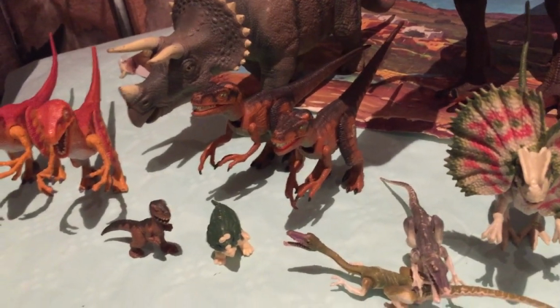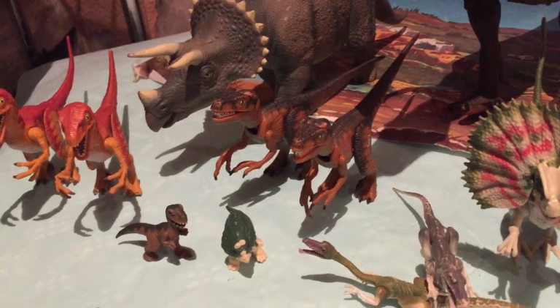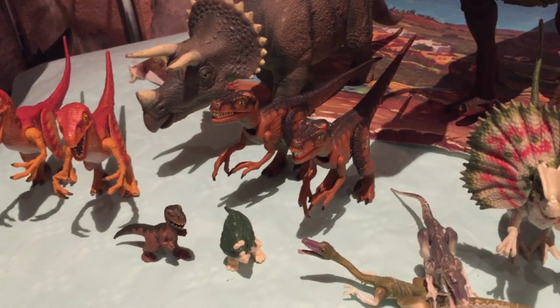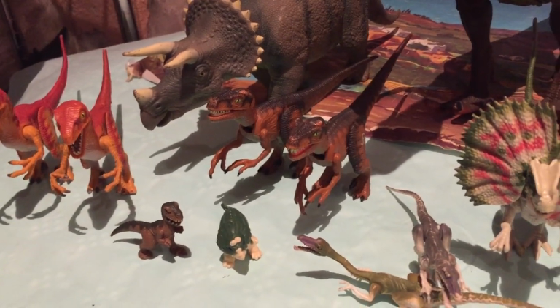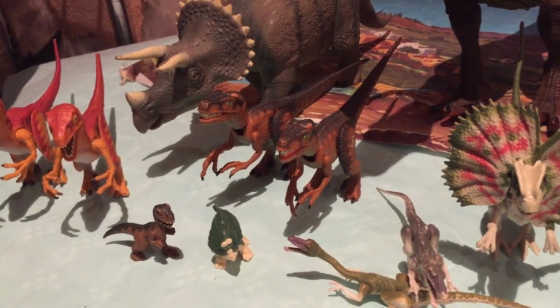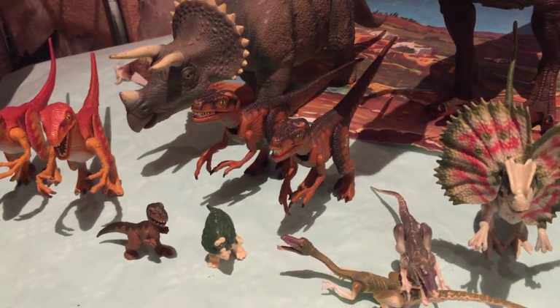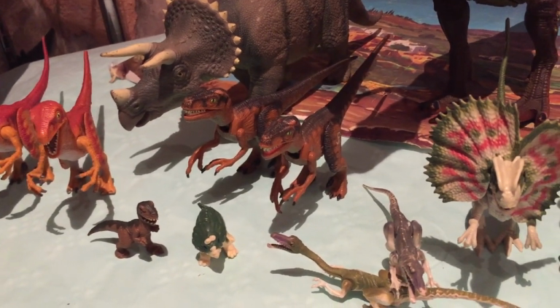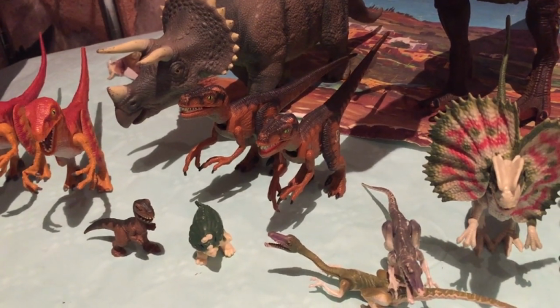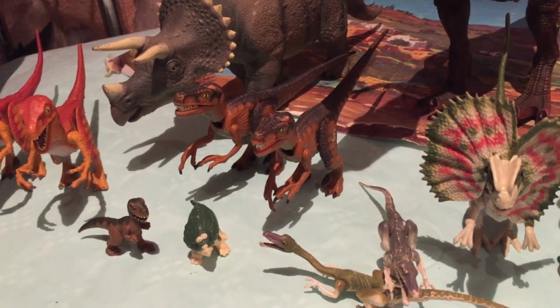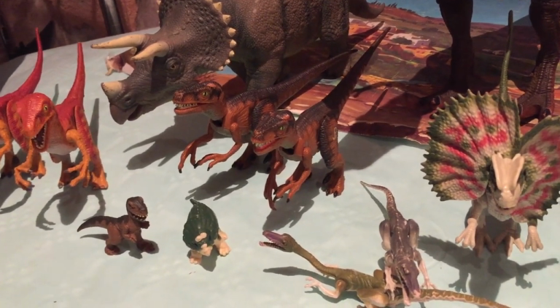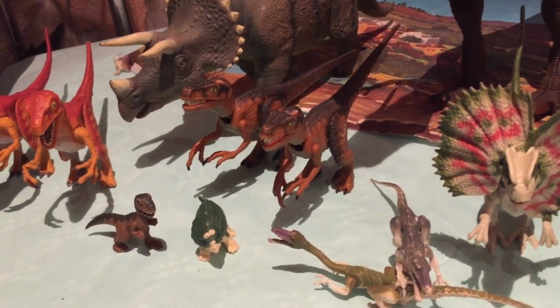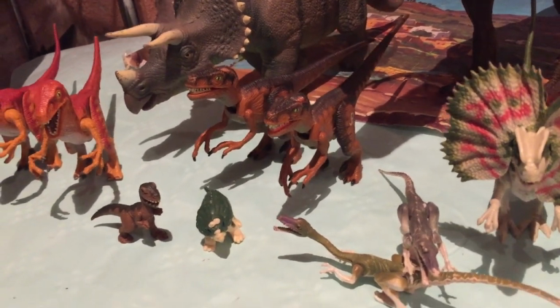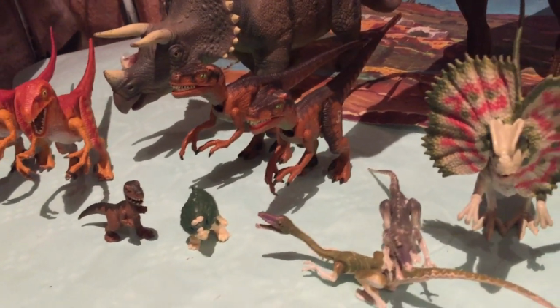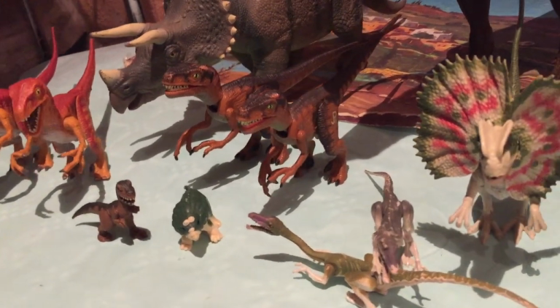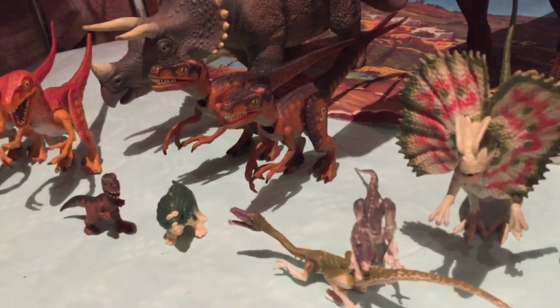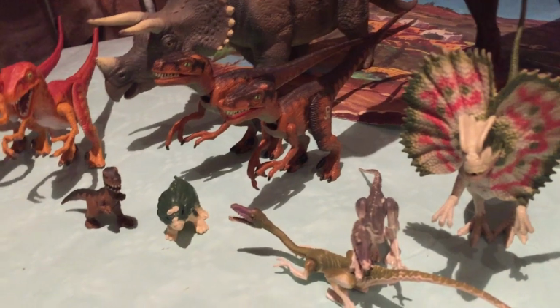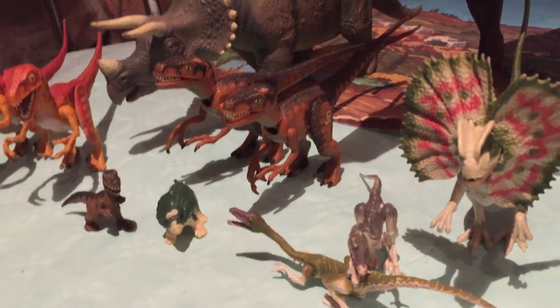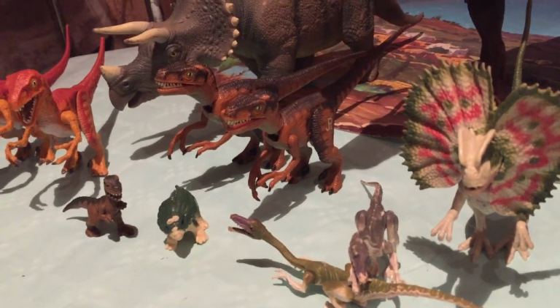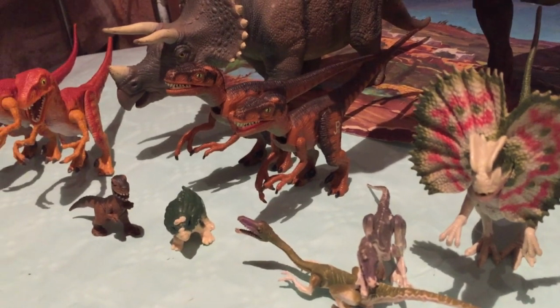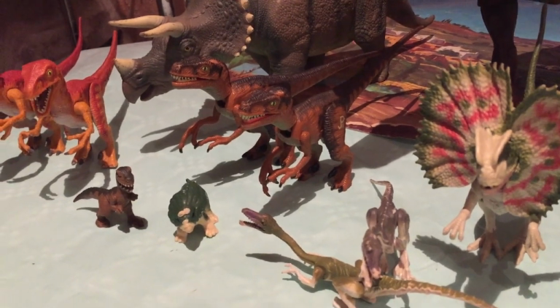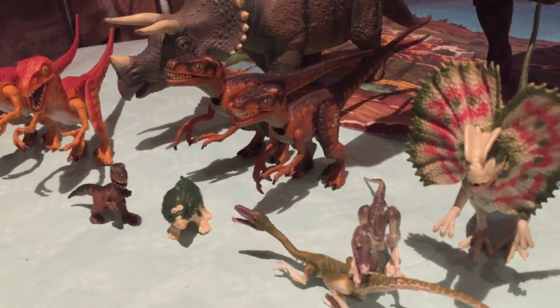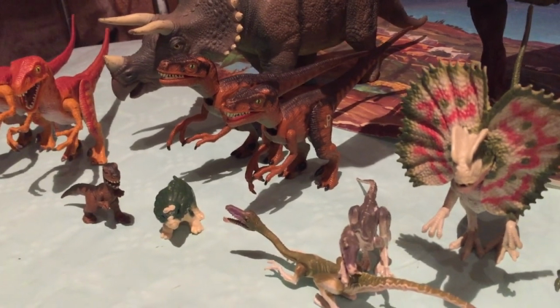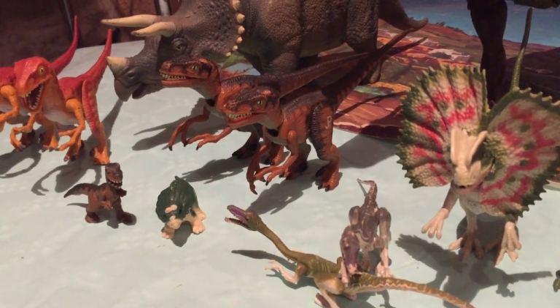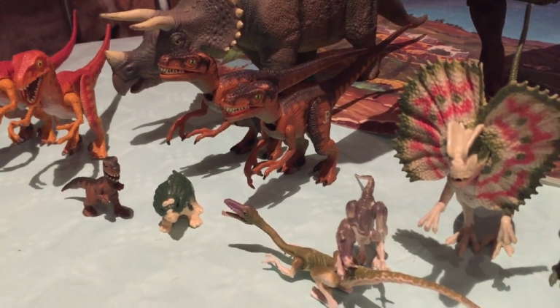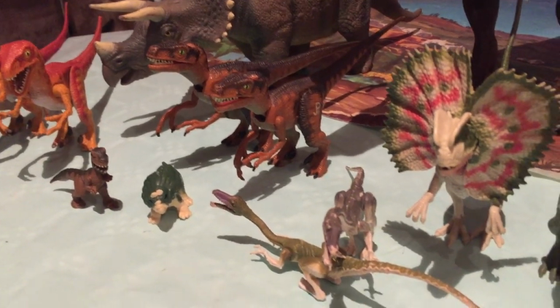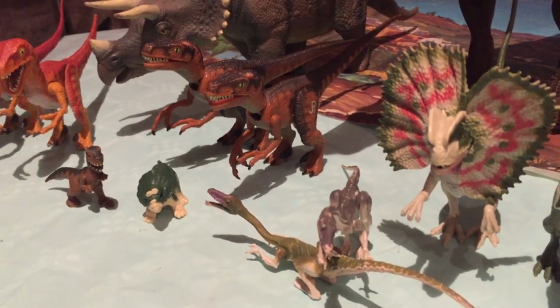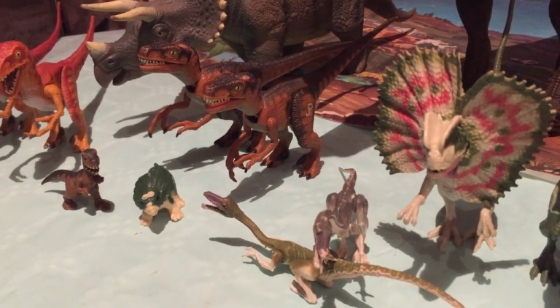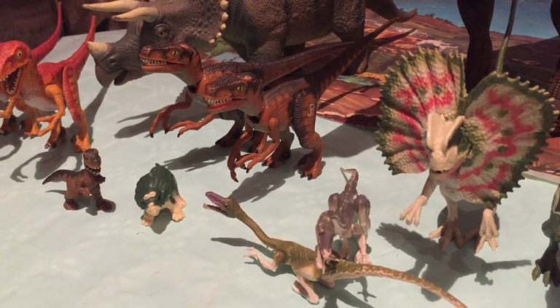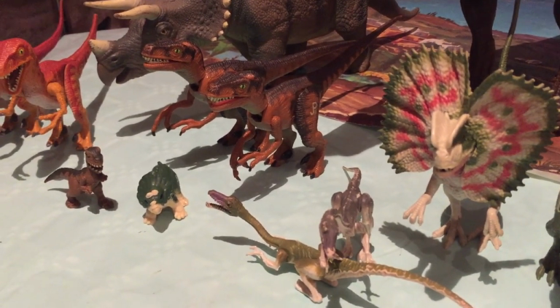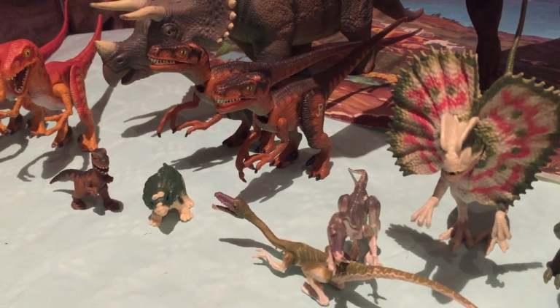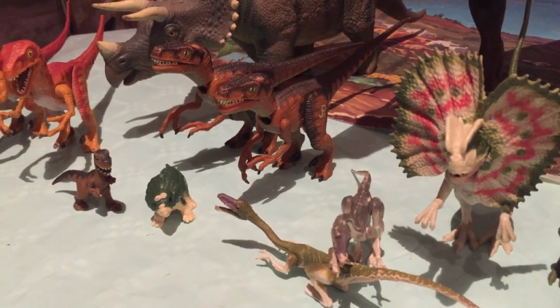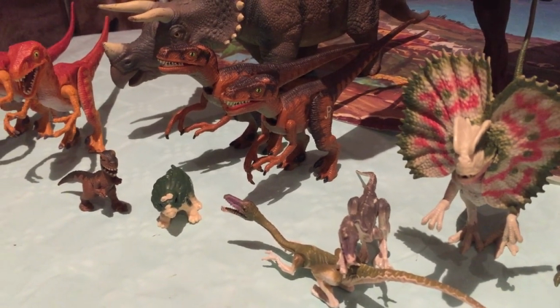Fijaos, están bastante chulos los dos. Son los que salieron de Kenner, los de Series 1. Están muy bien.